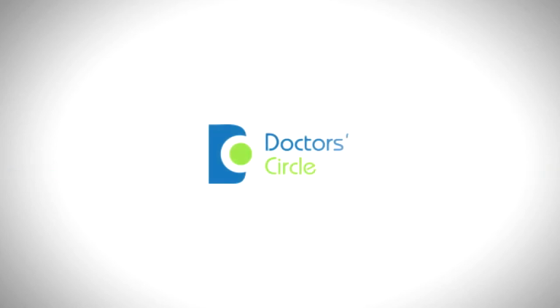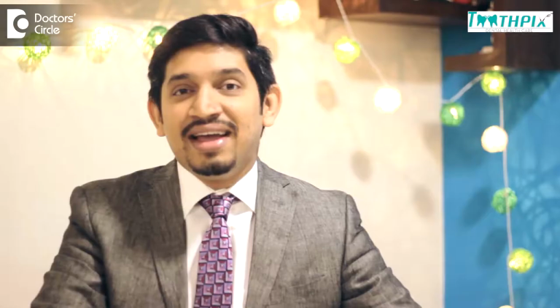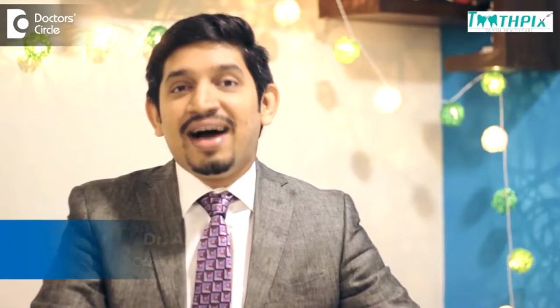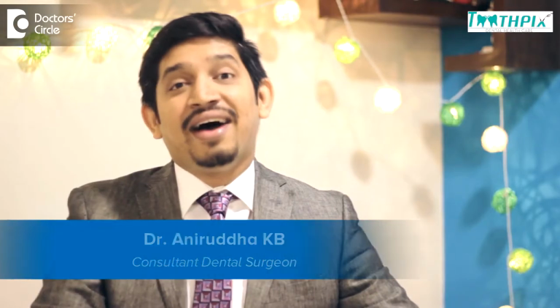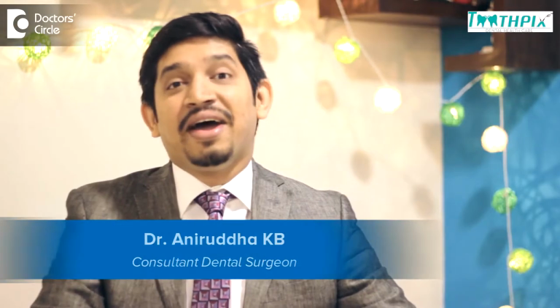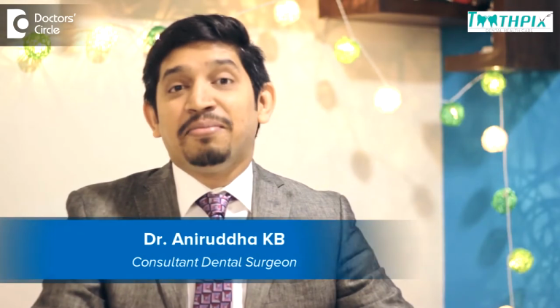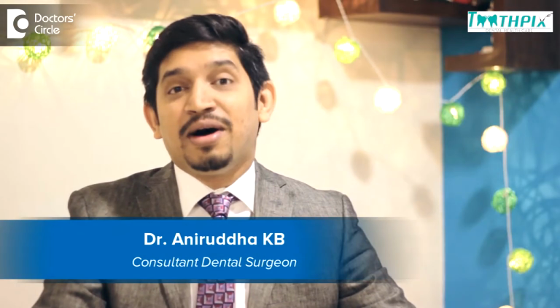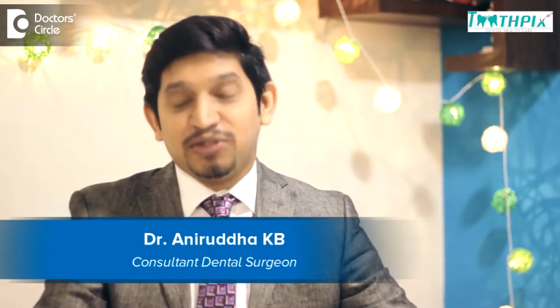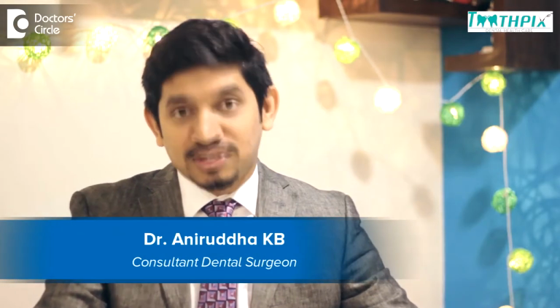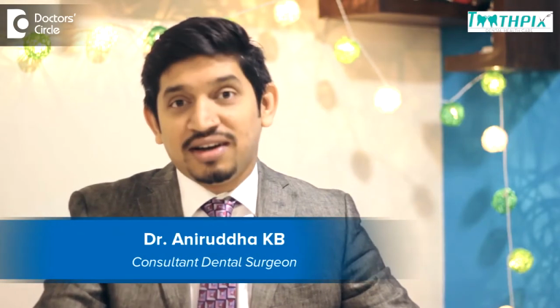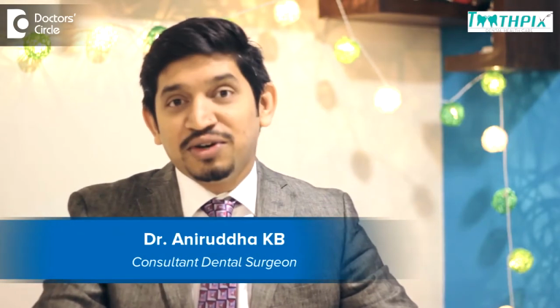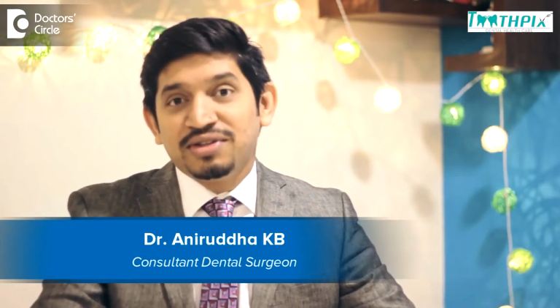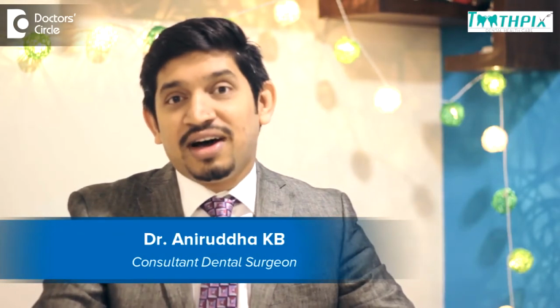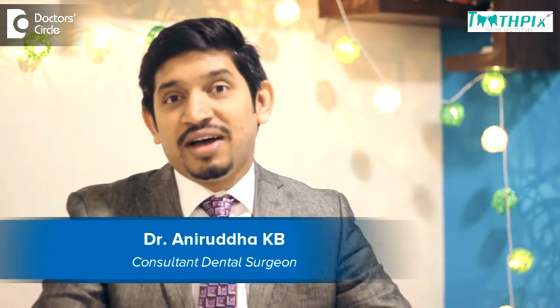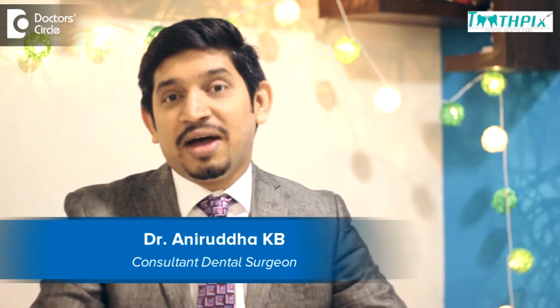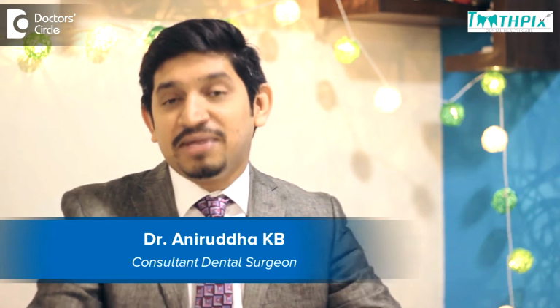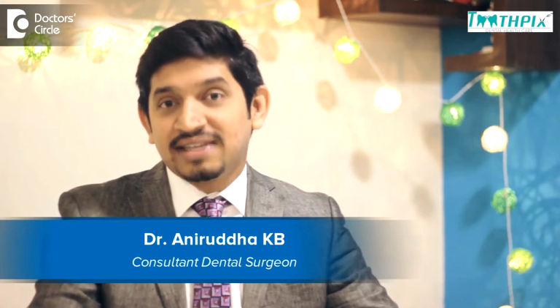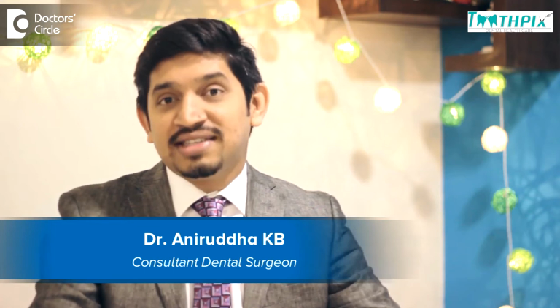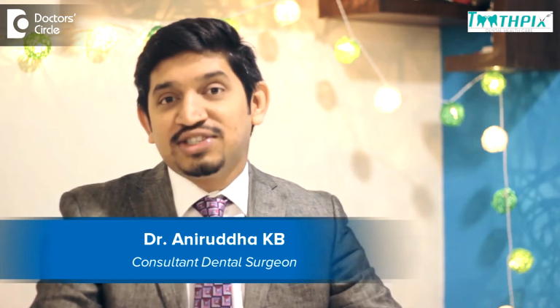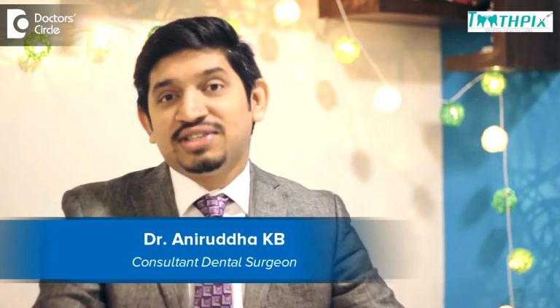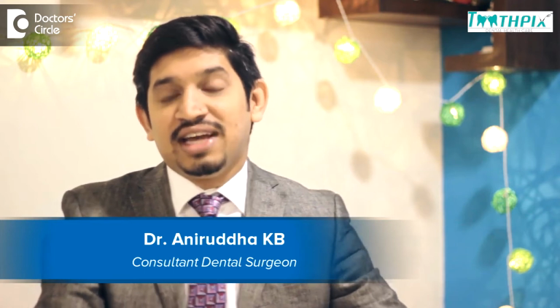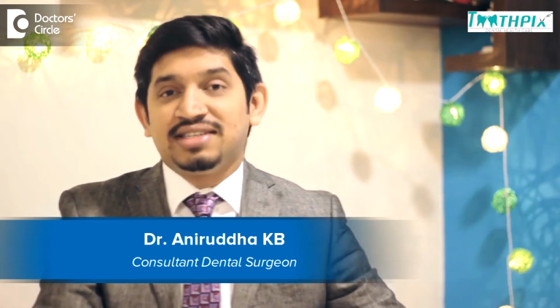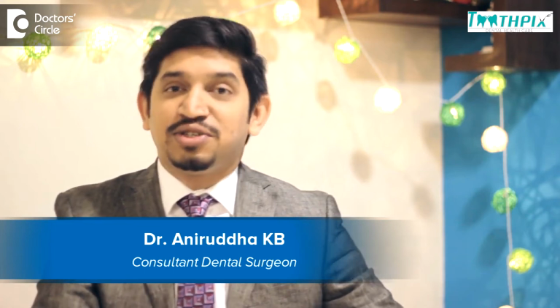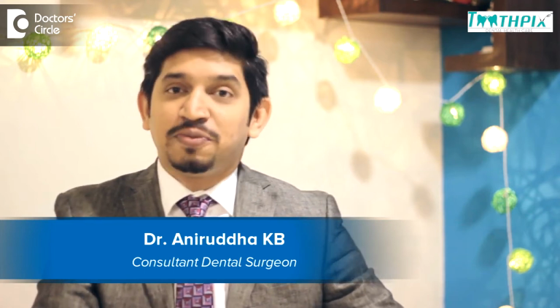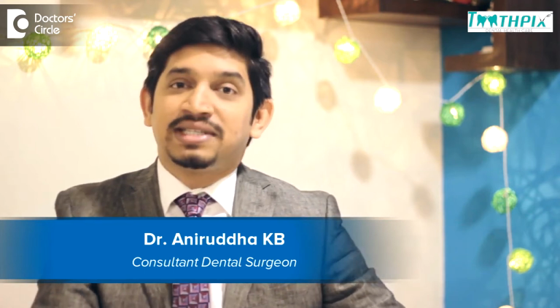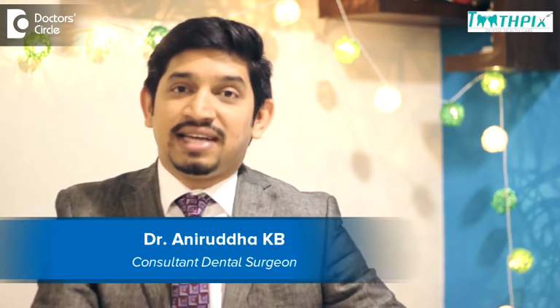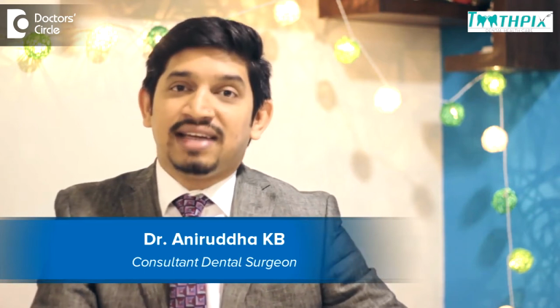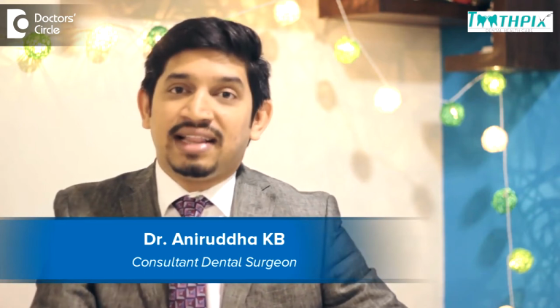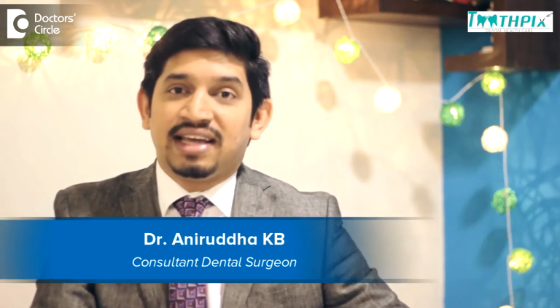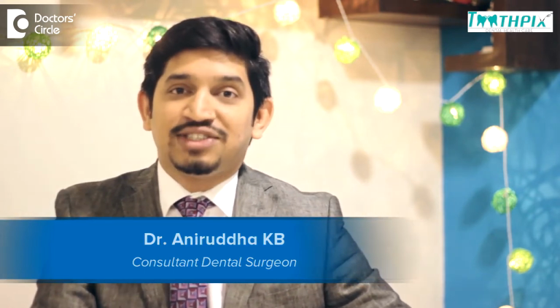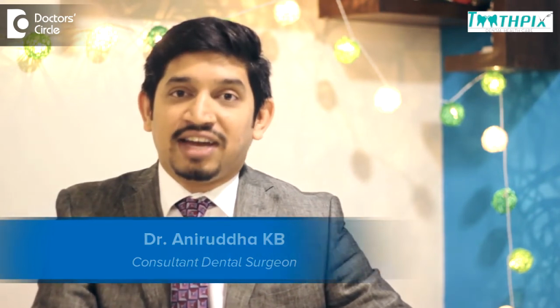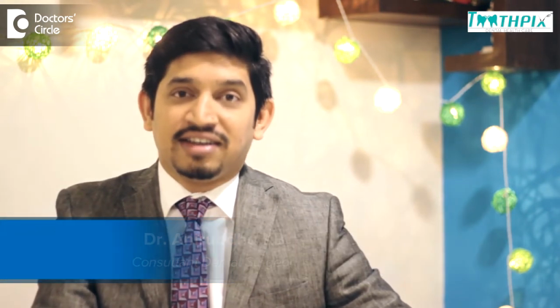Hi, I'm Dr. Anirudh. I'm a dental surgeon at Toothpicks Dental Healthcare, Jayanaga.